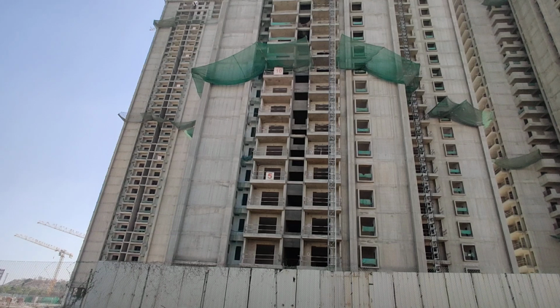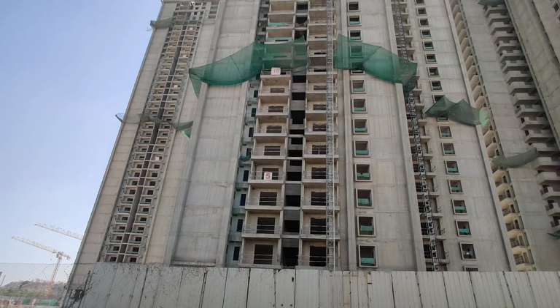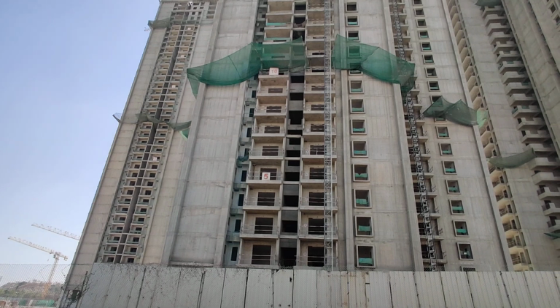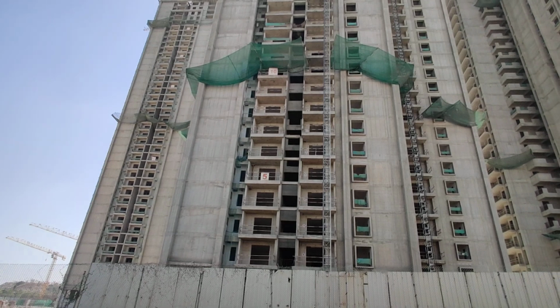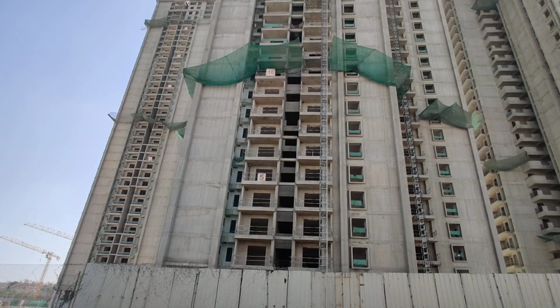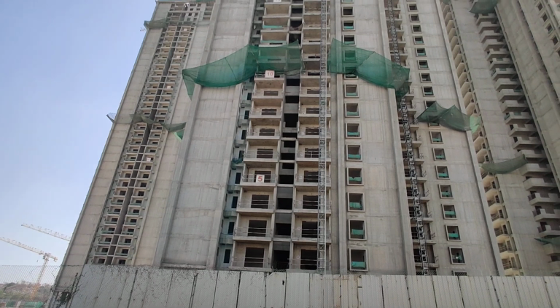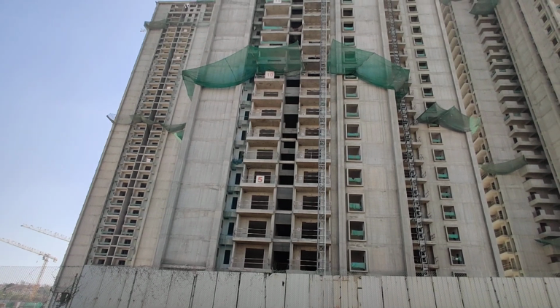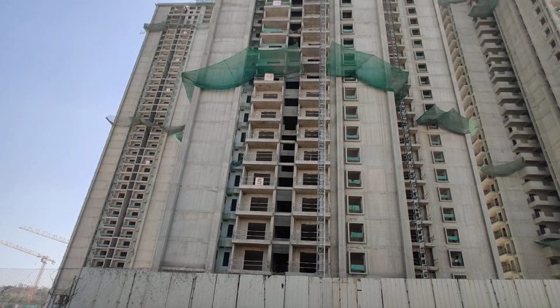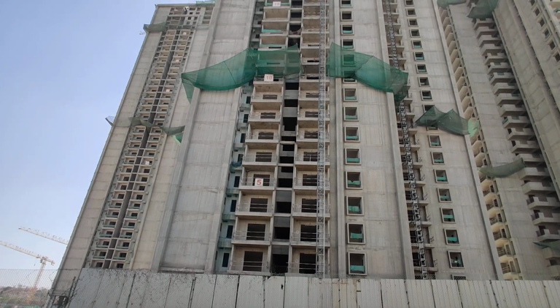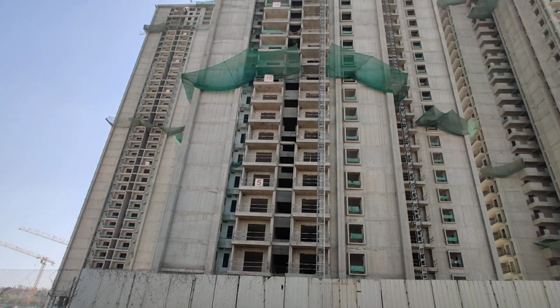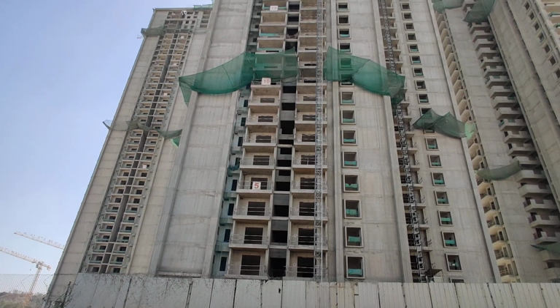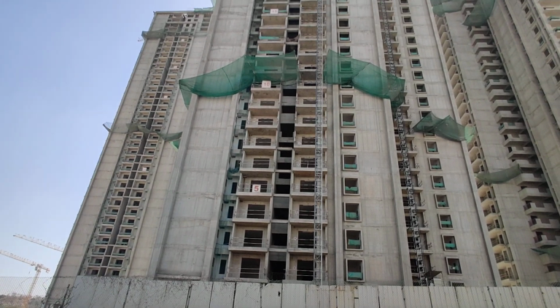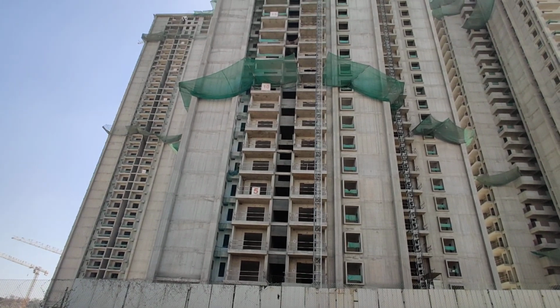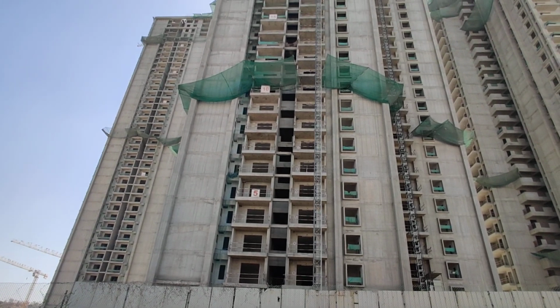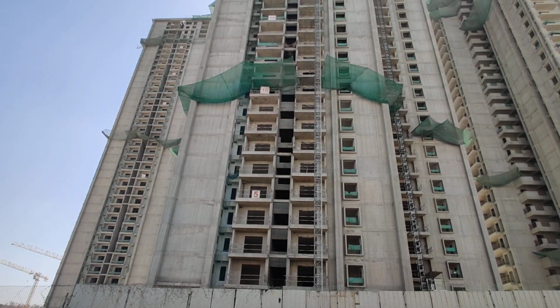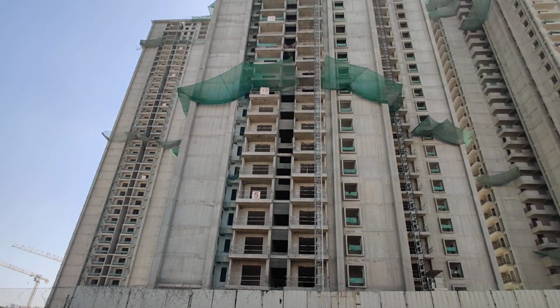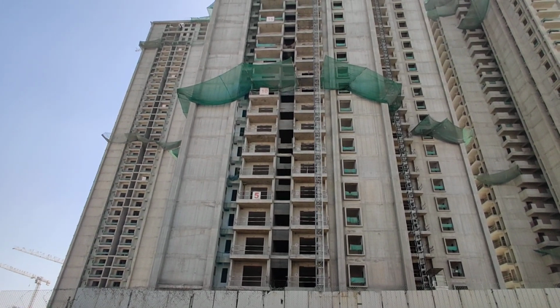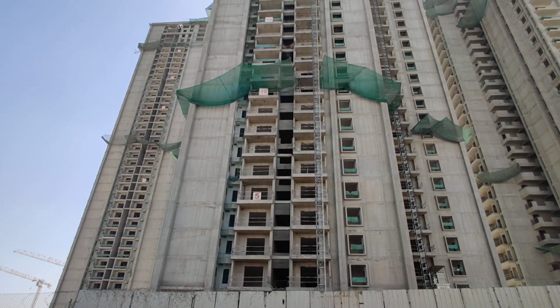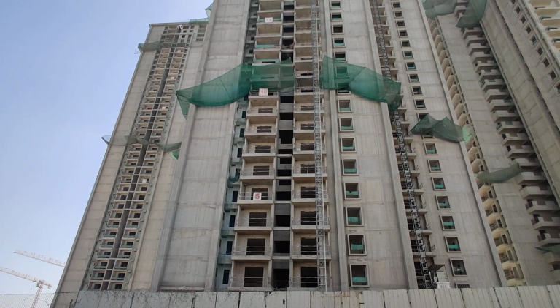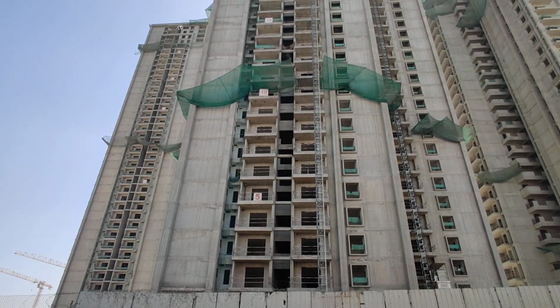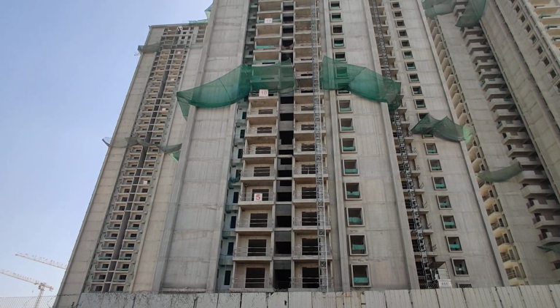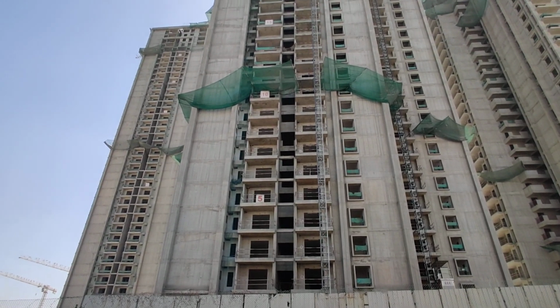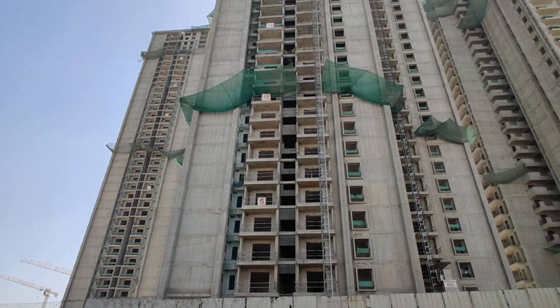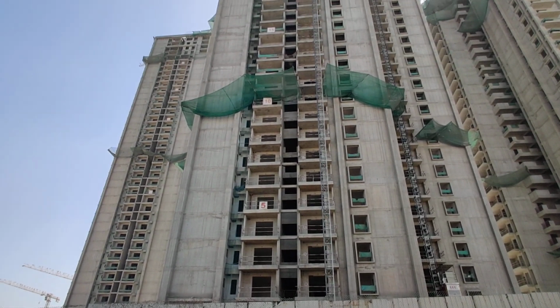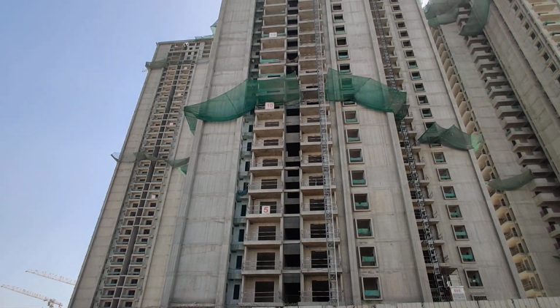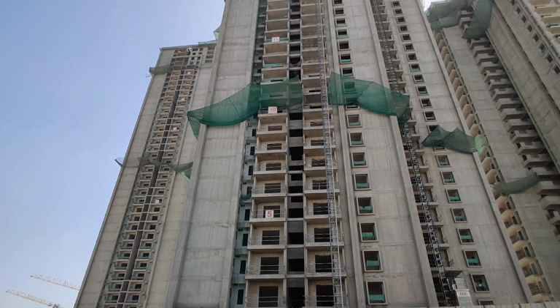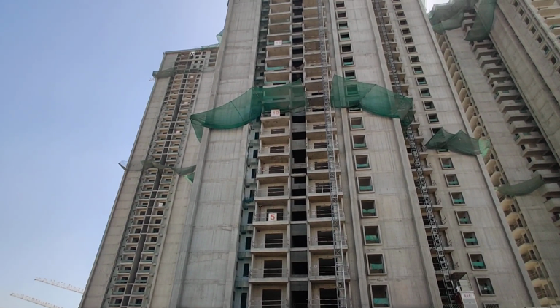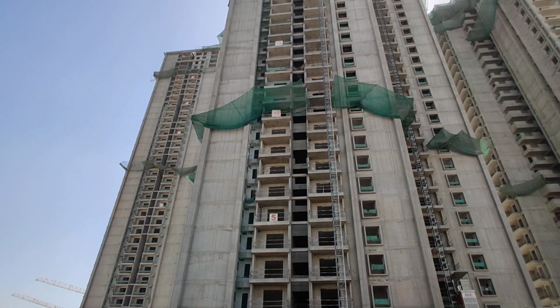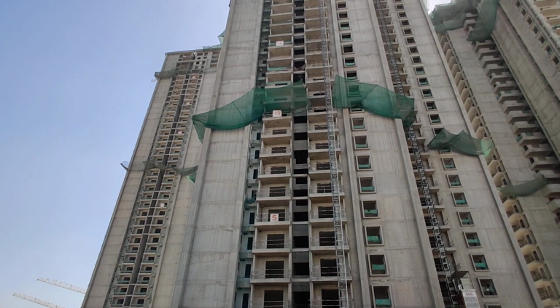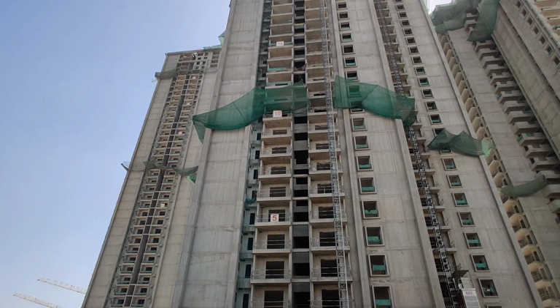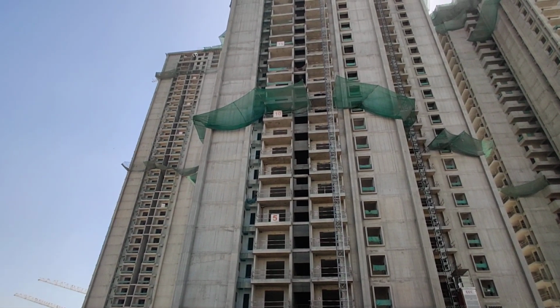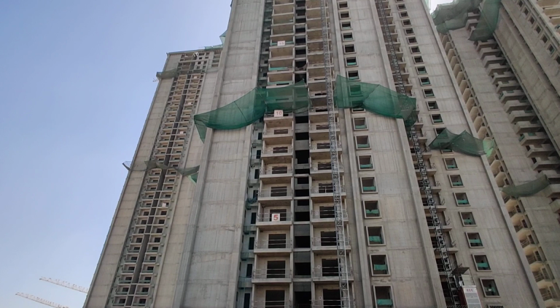Welcome to MG Global Properties. Today we are in the High Tech City location, Hyderabad.